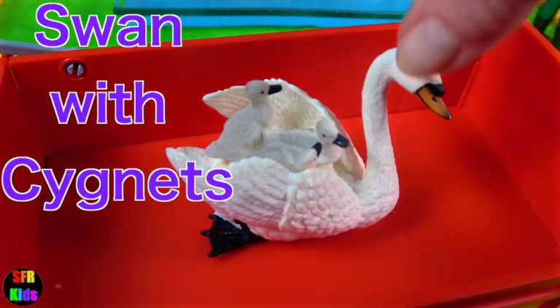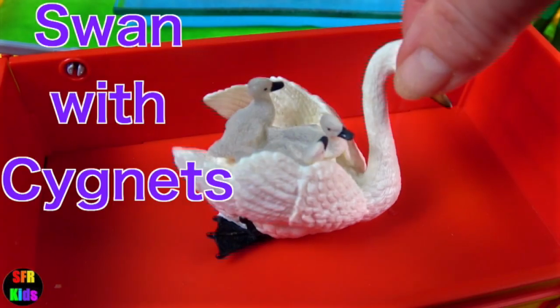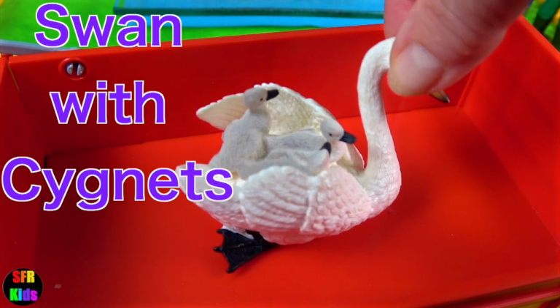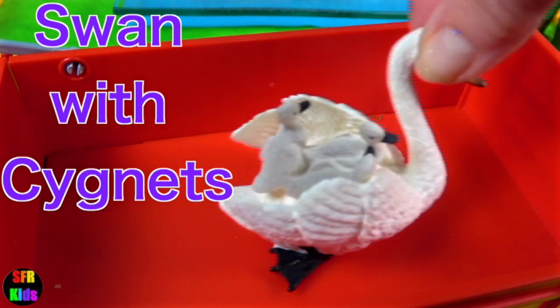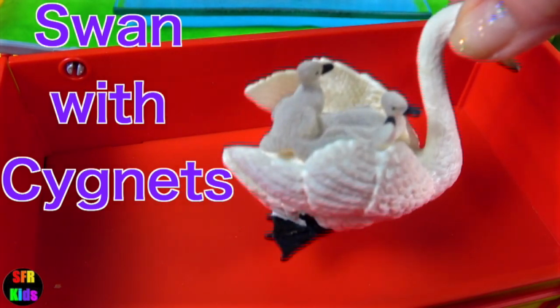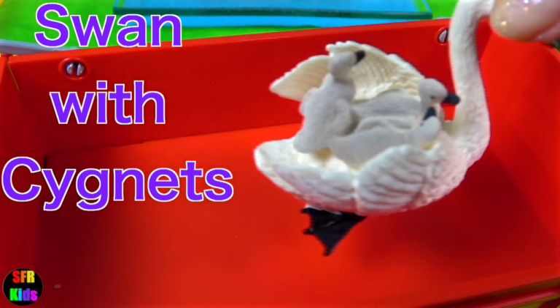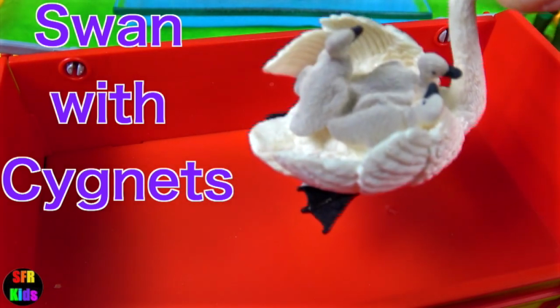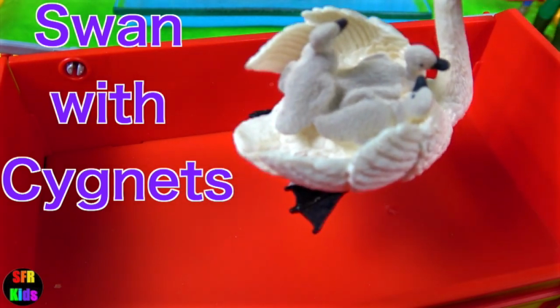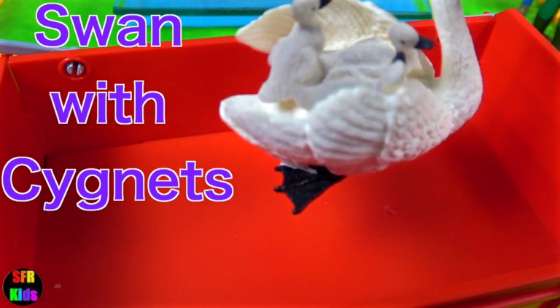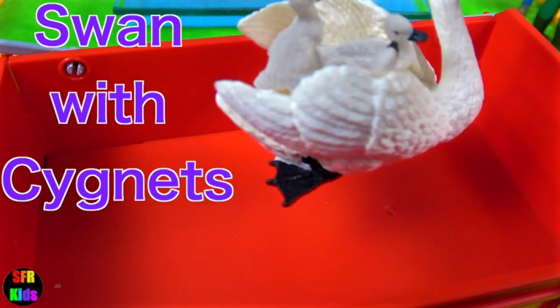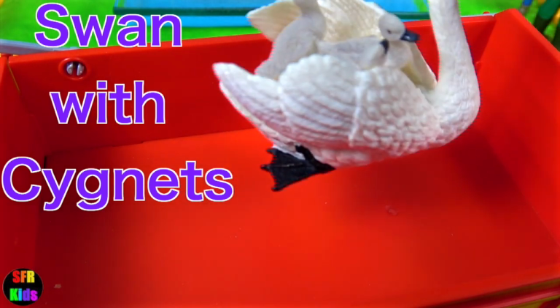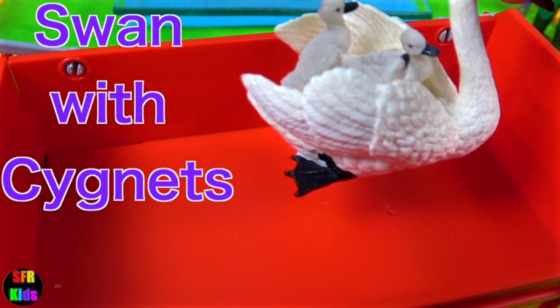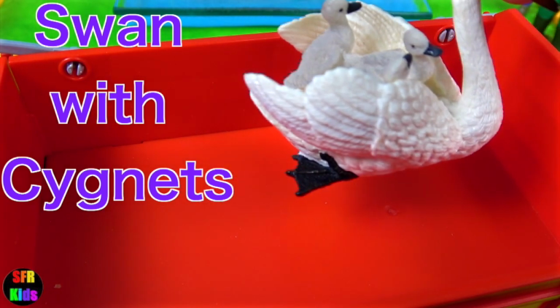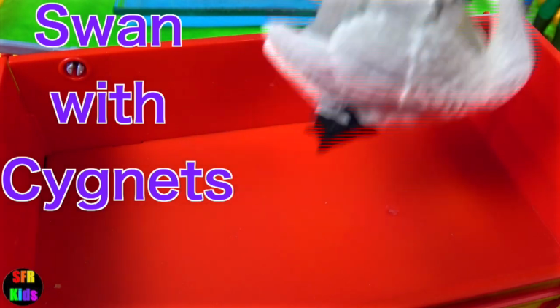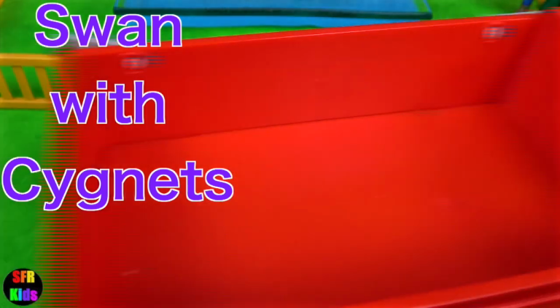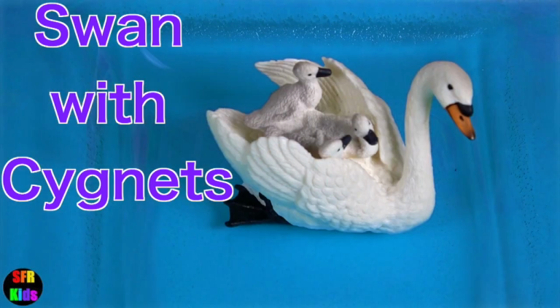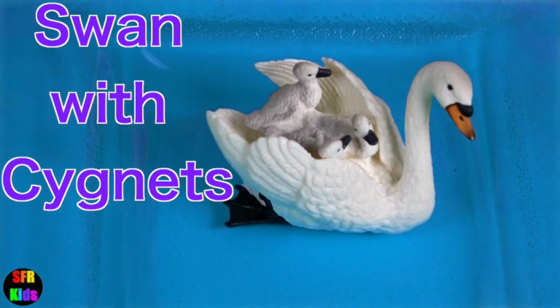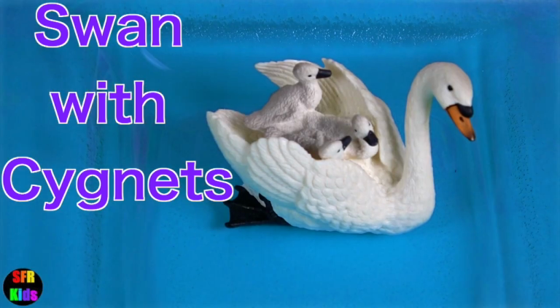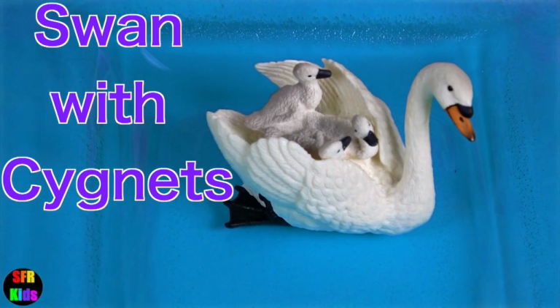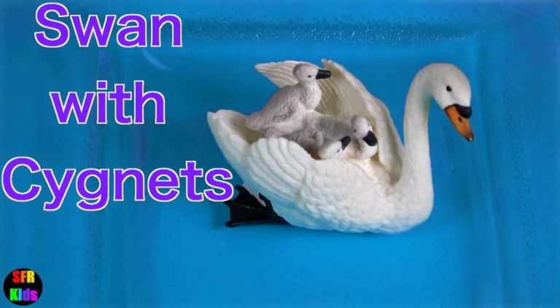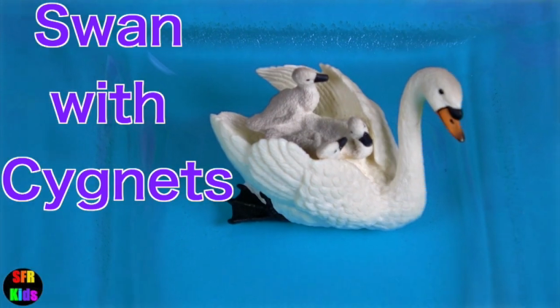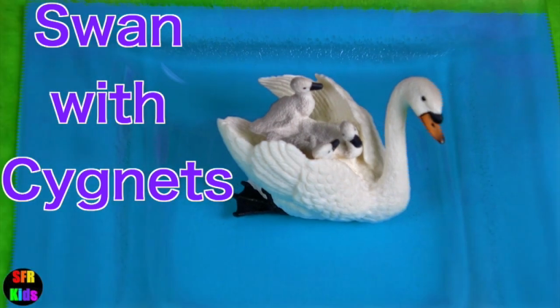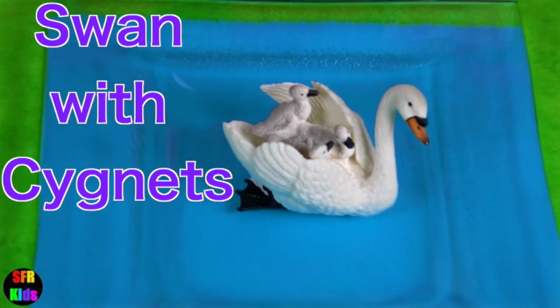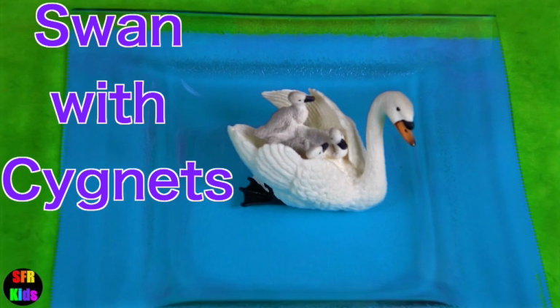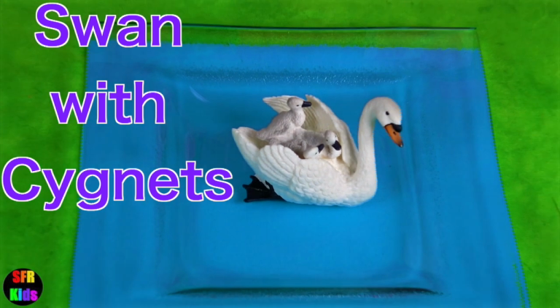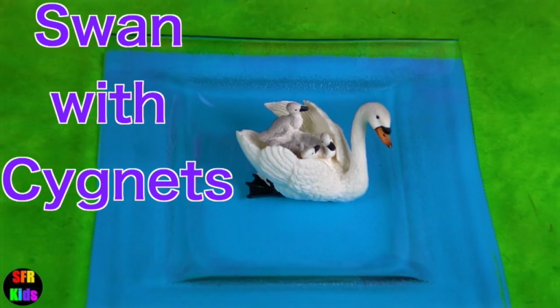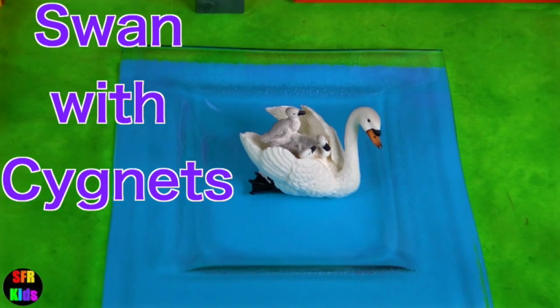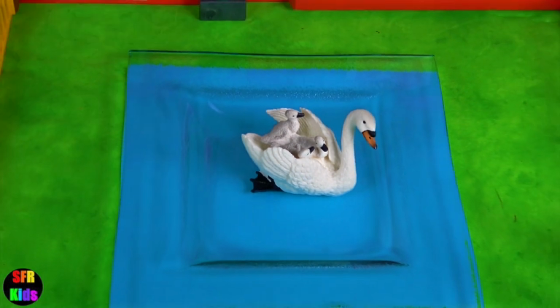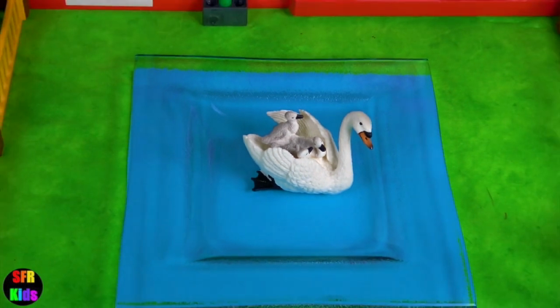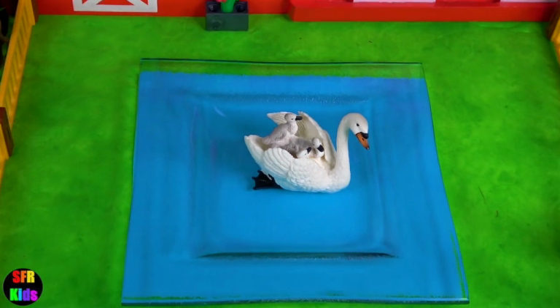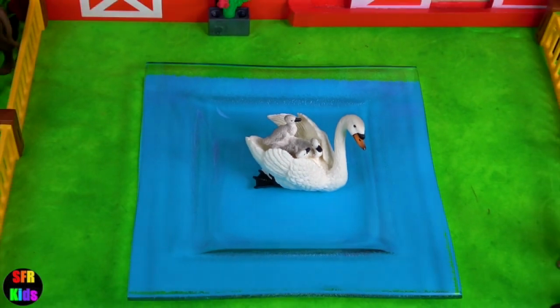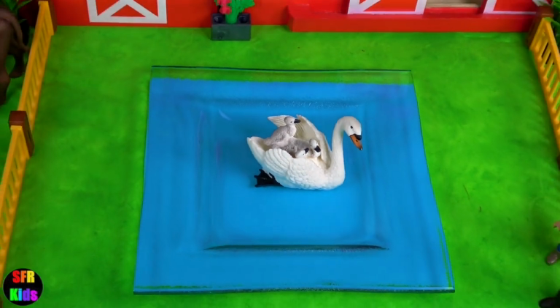And now the mother swan with her three babies. Babies are called cygnets. Cygnets!